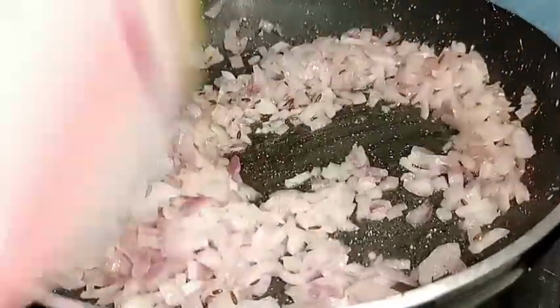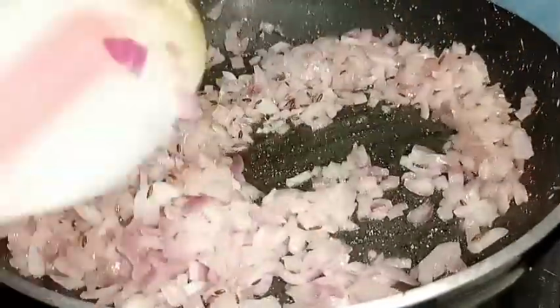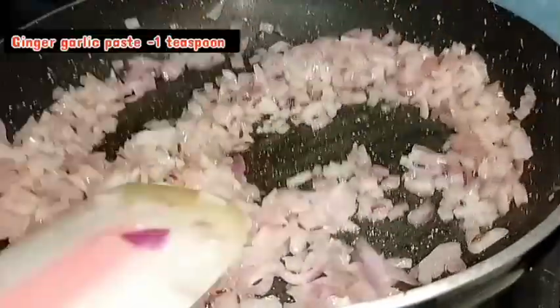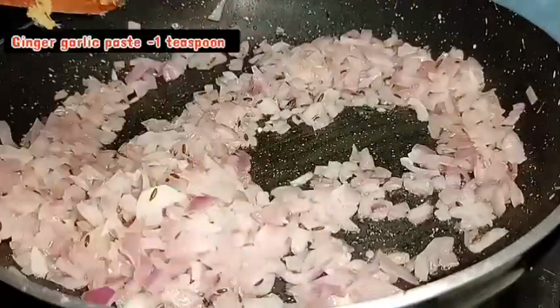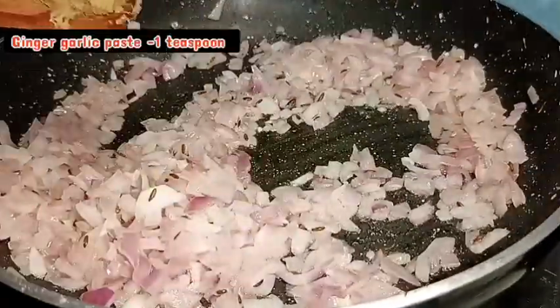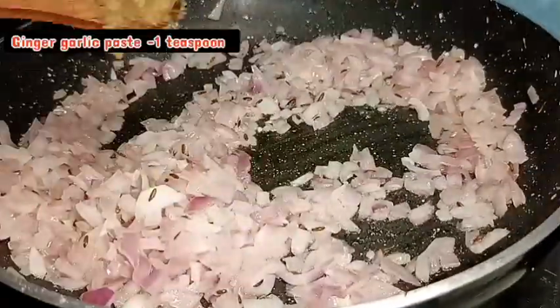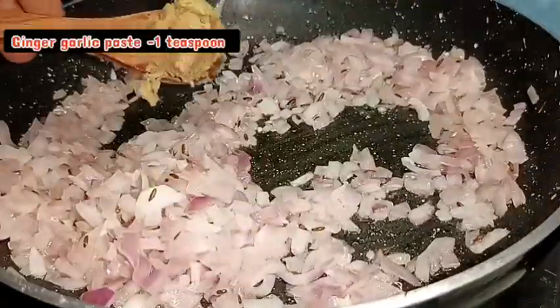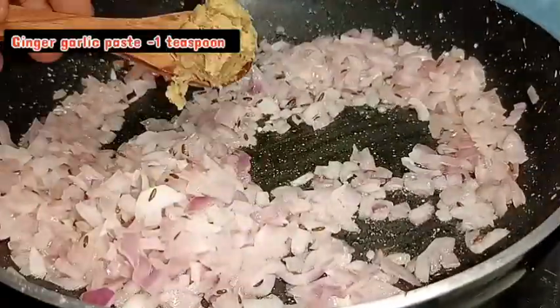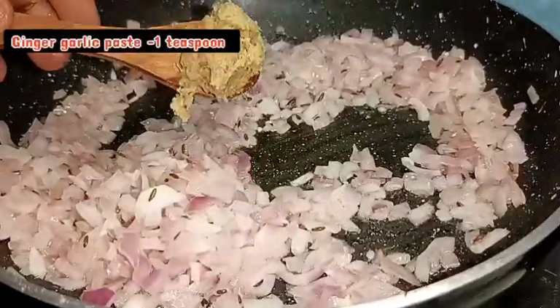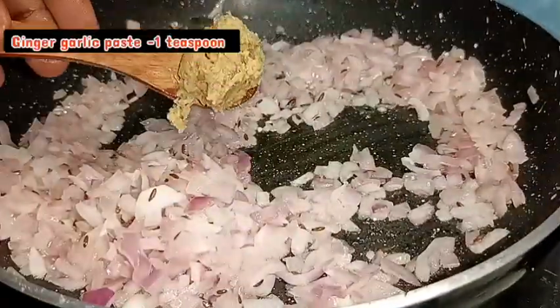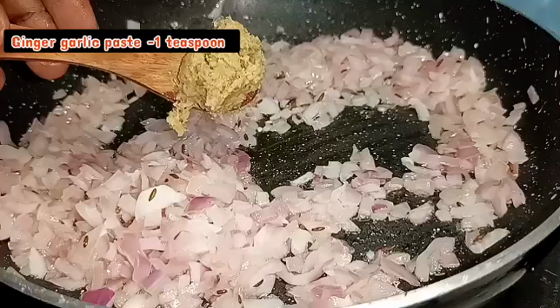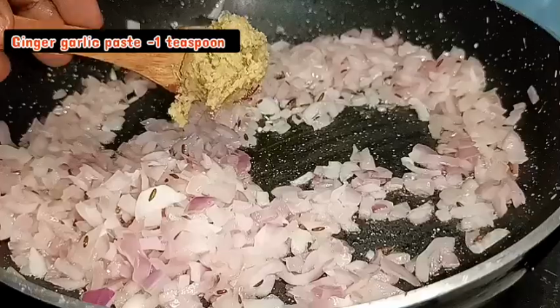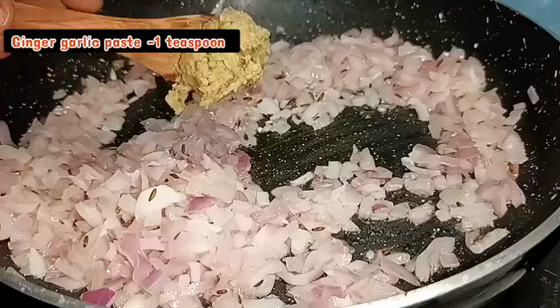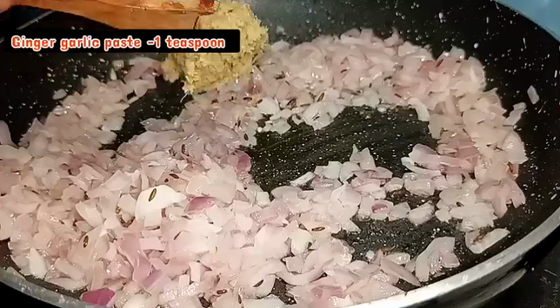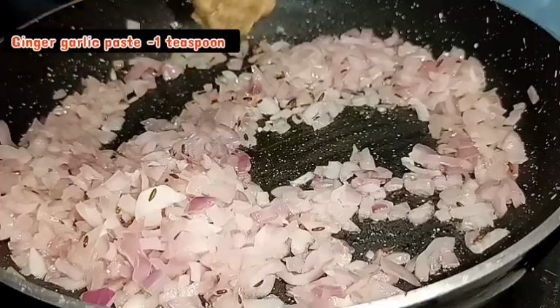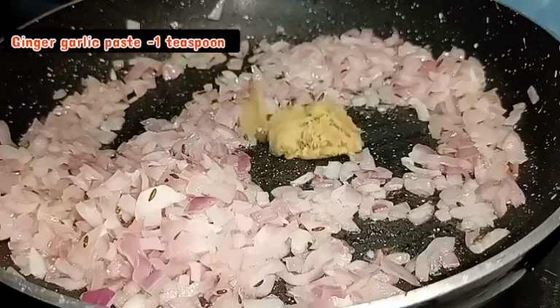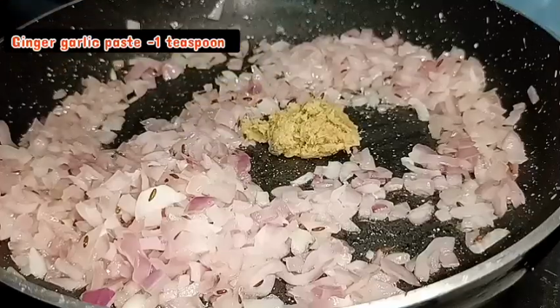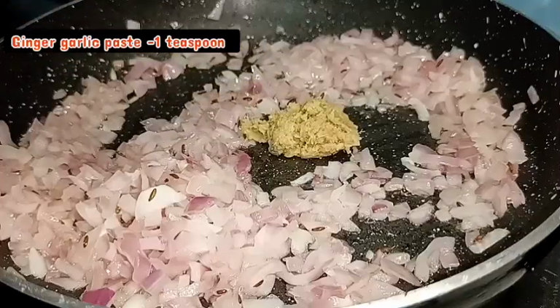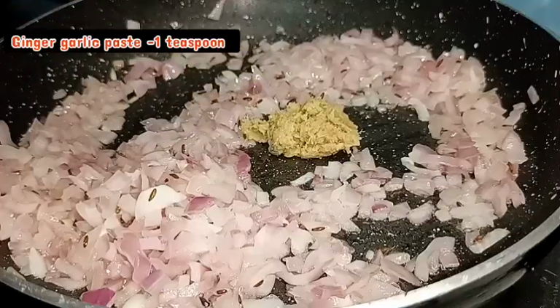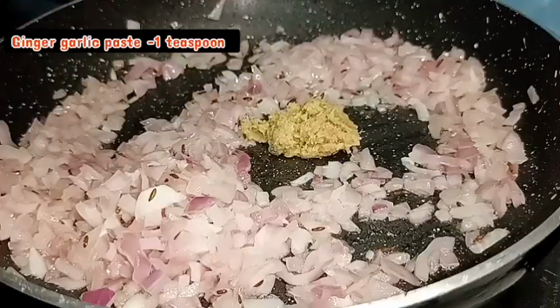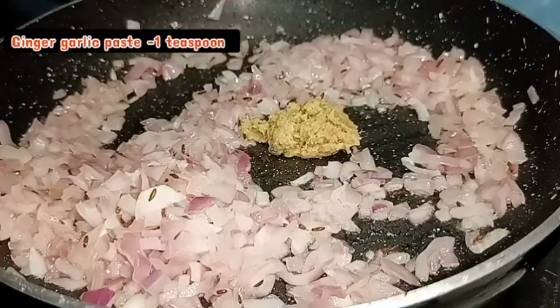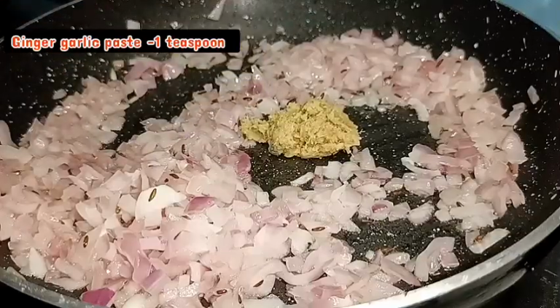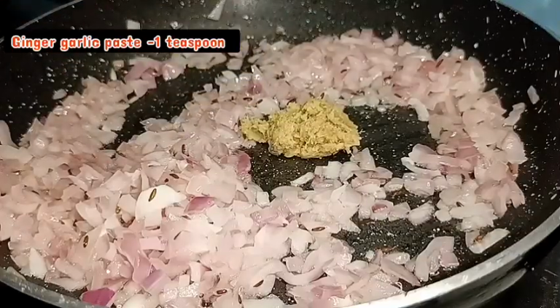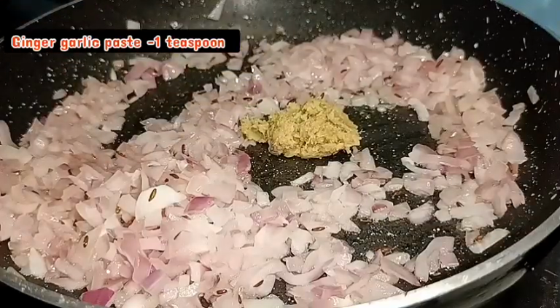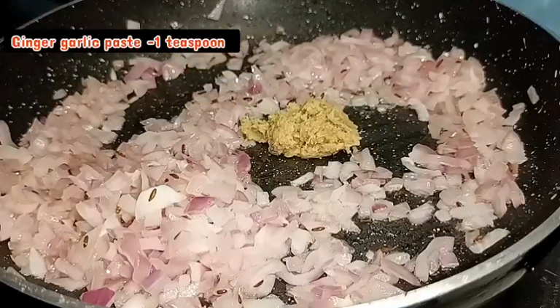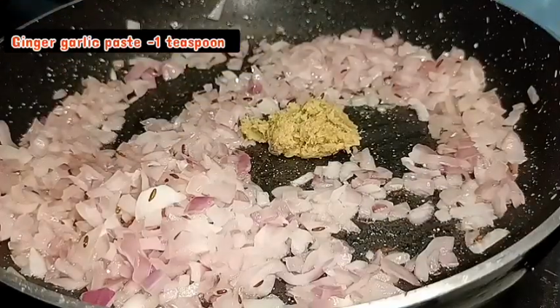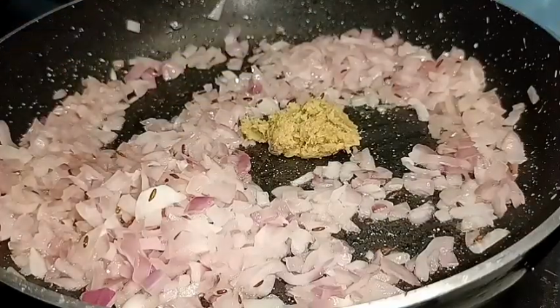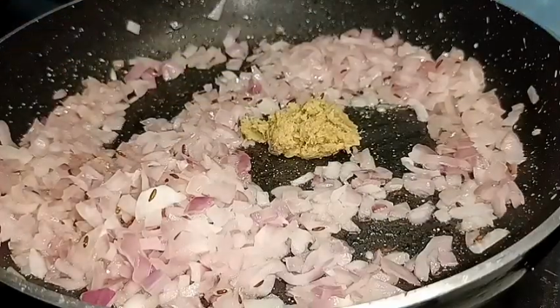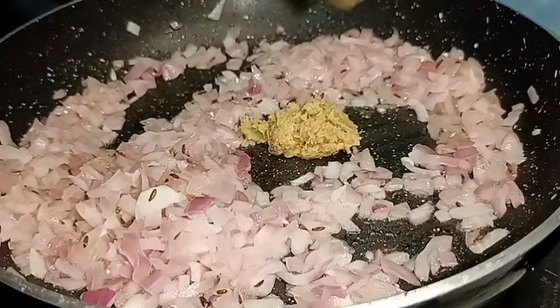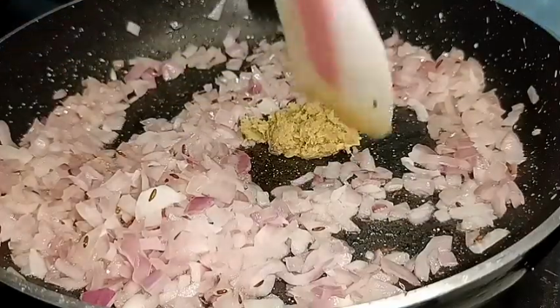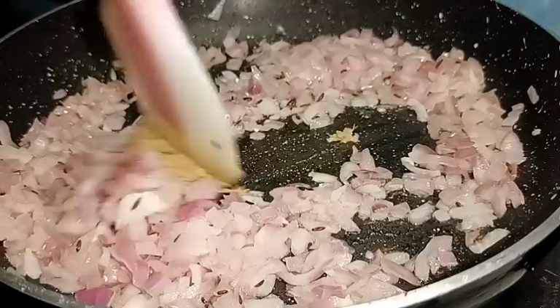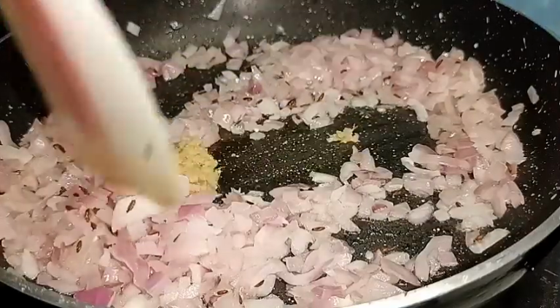Add 1 tsp of salt. Now add the same sauce for this sauce.